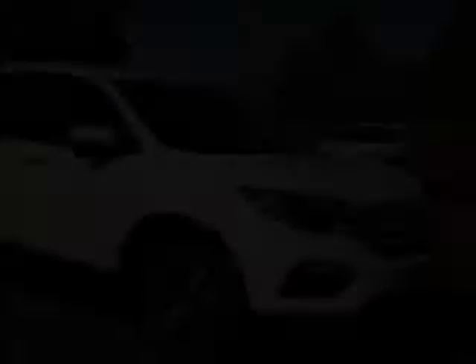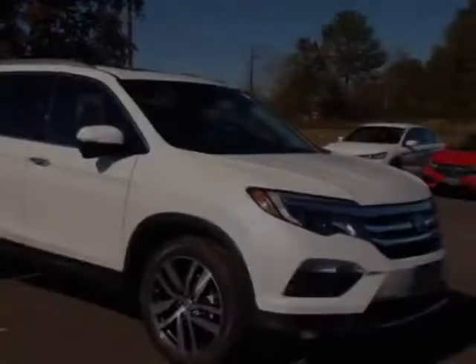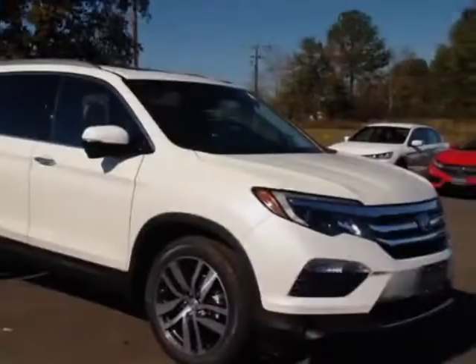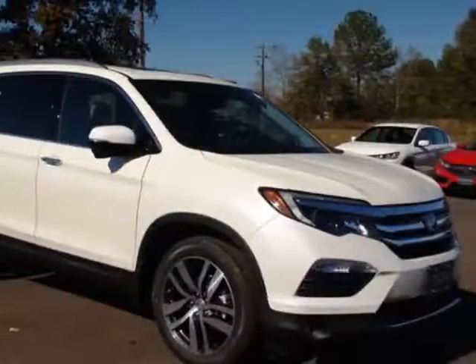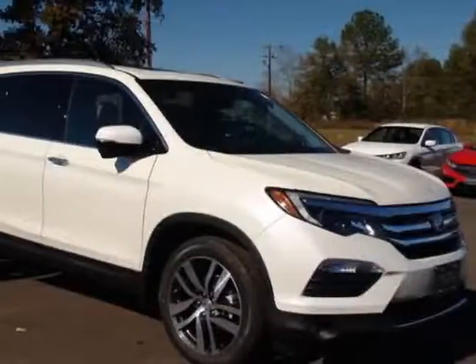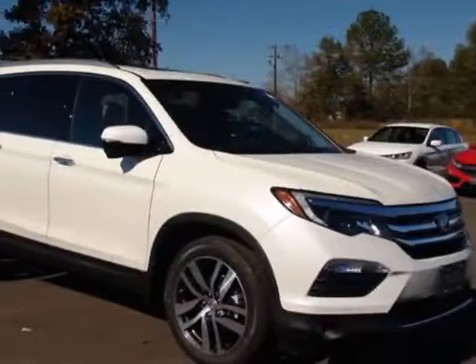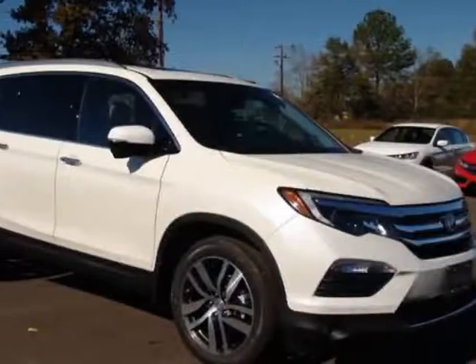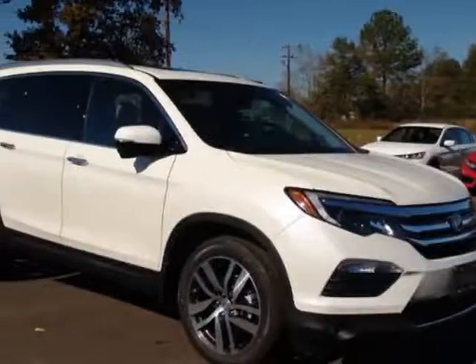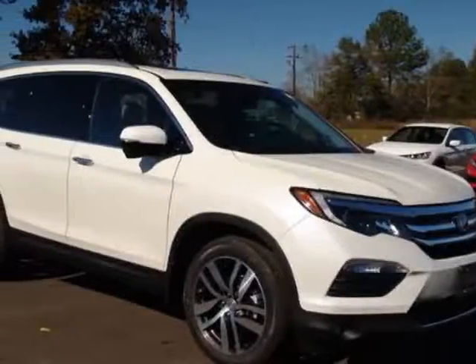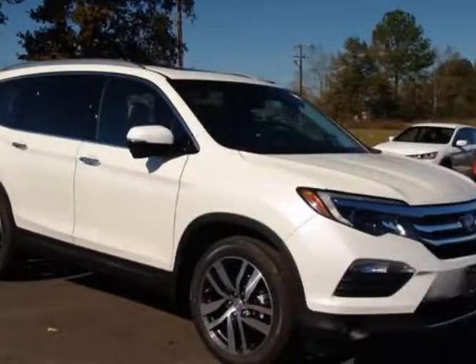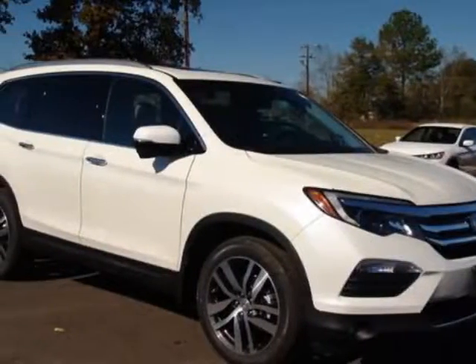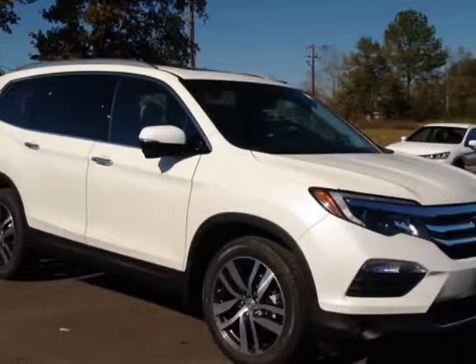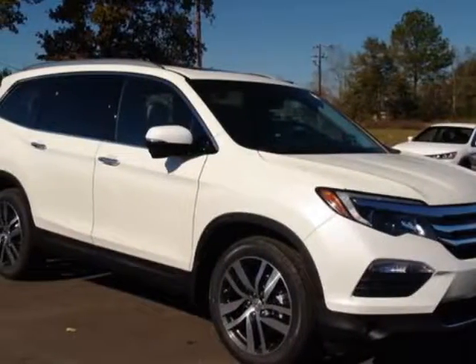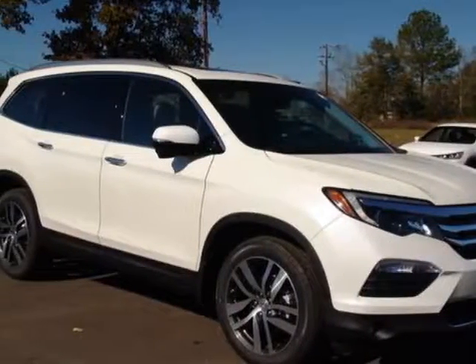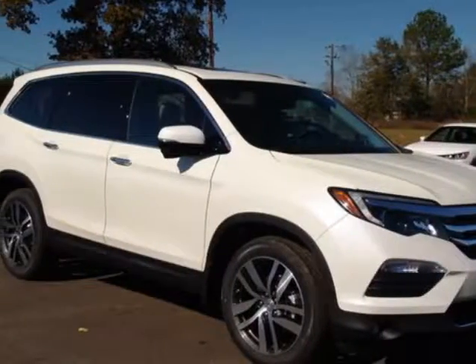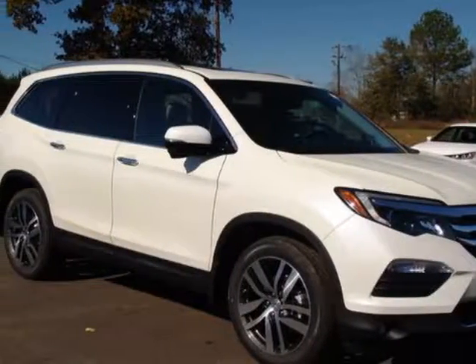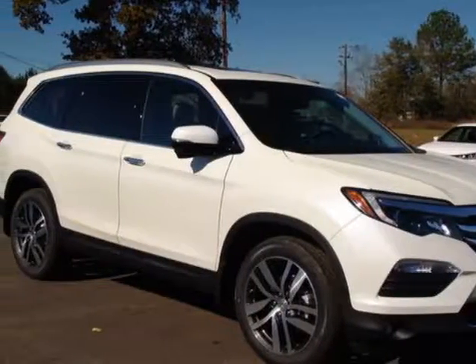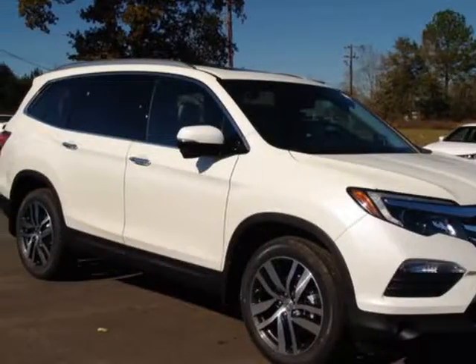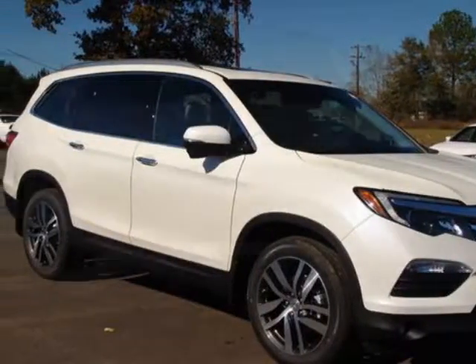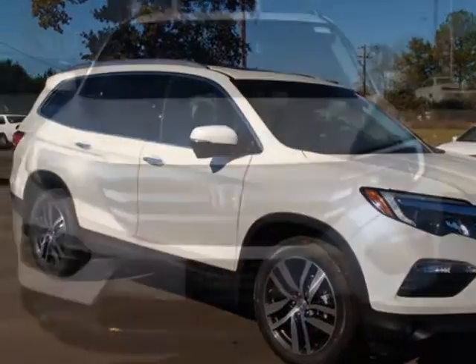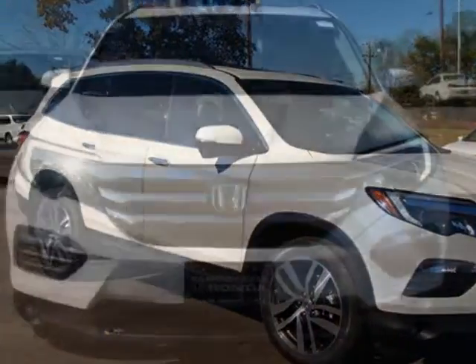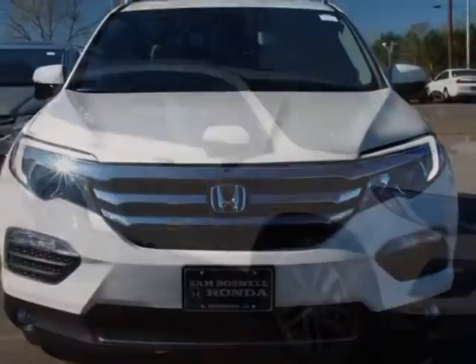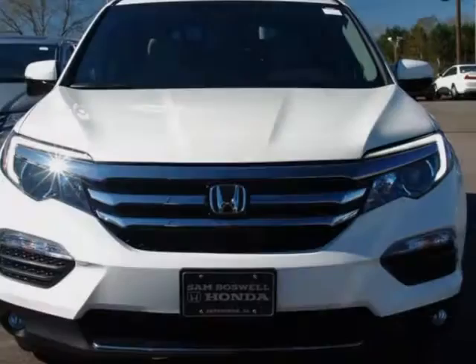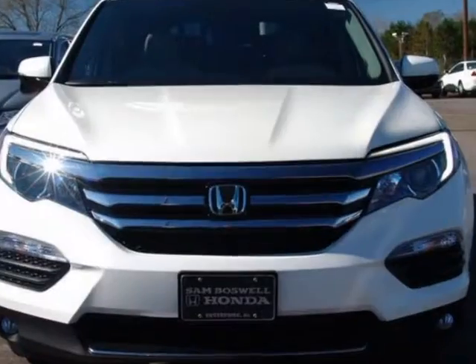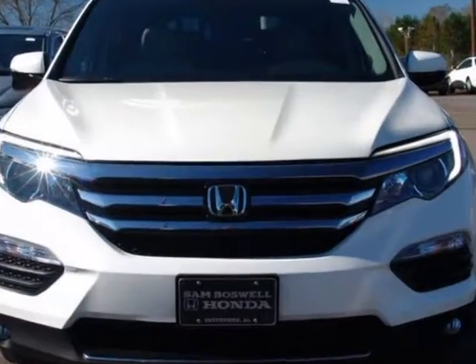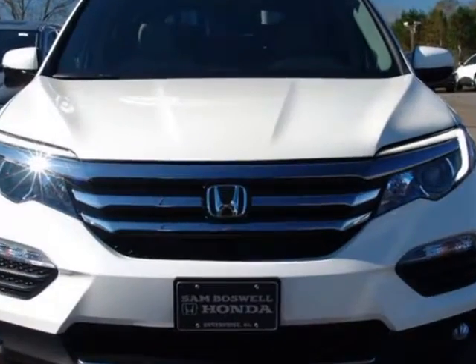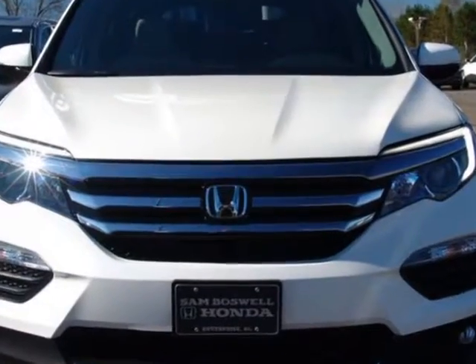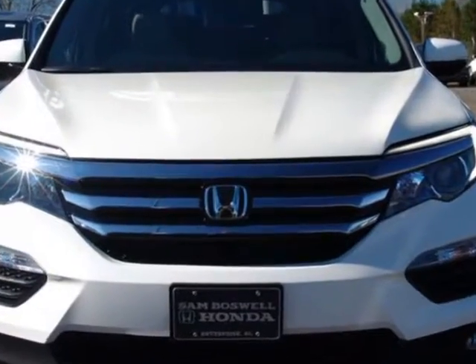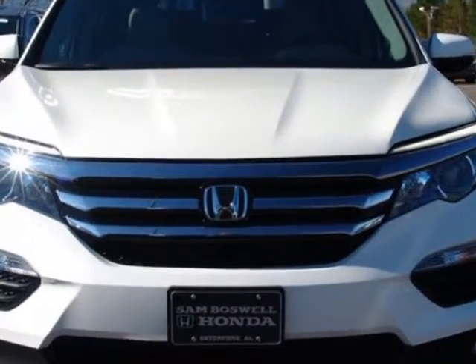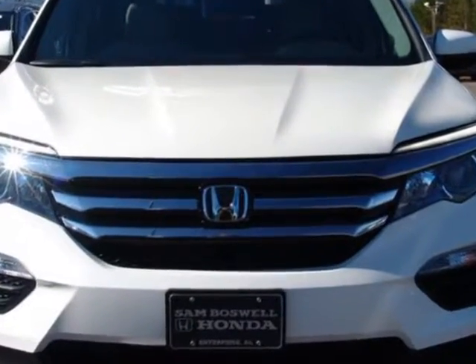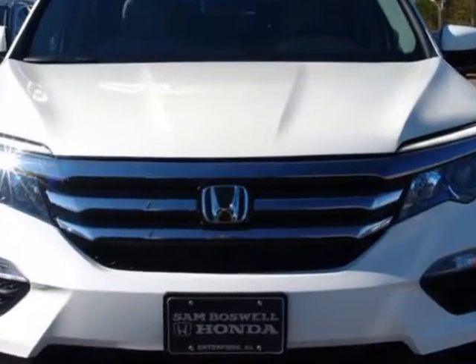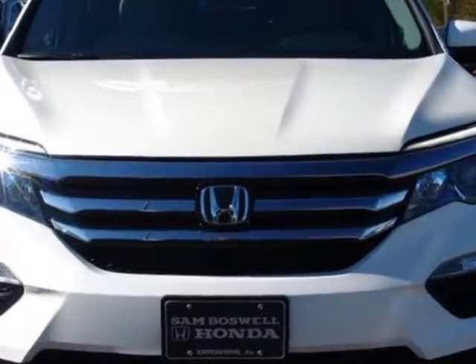Check out this new 2016 Honda Pilot. For your protection, this vehicle has a full factory warranty.